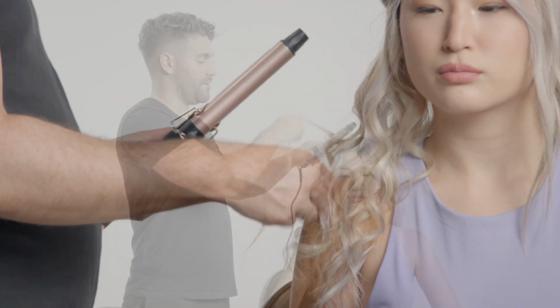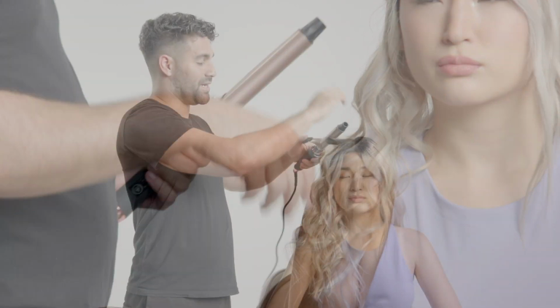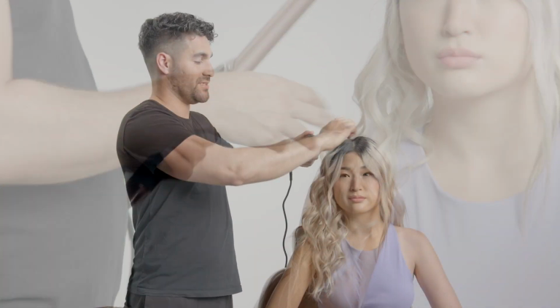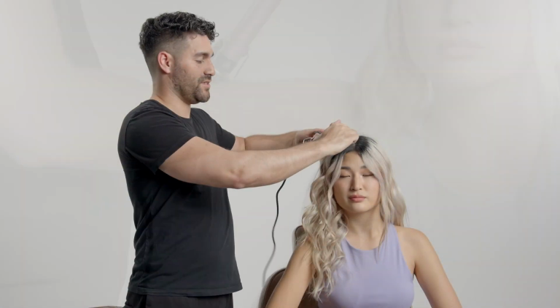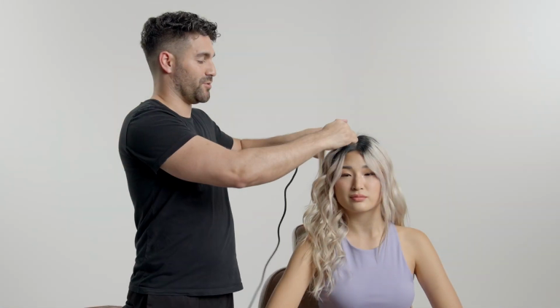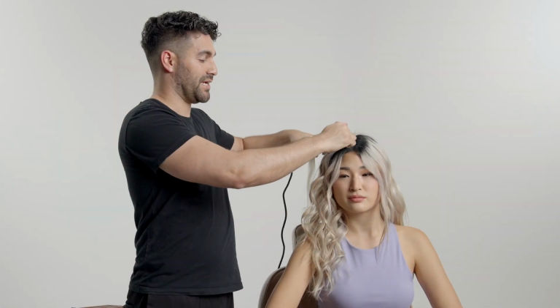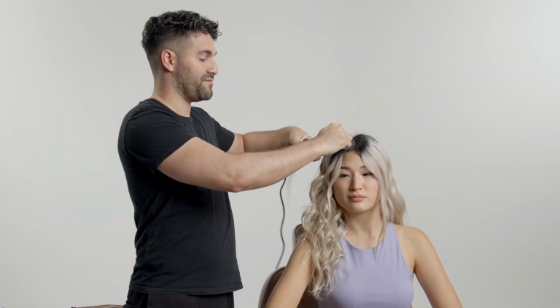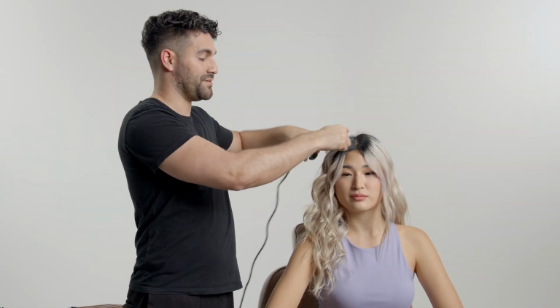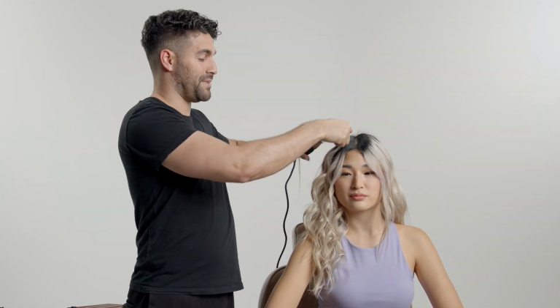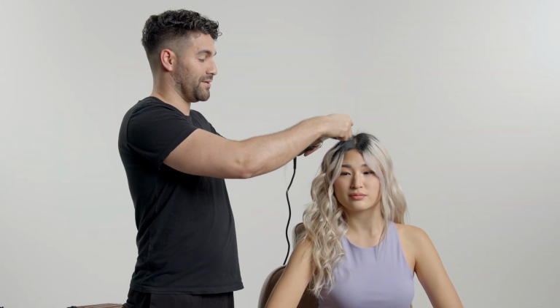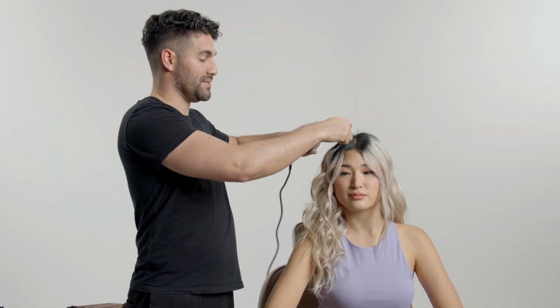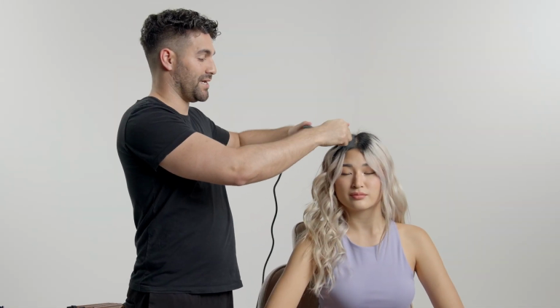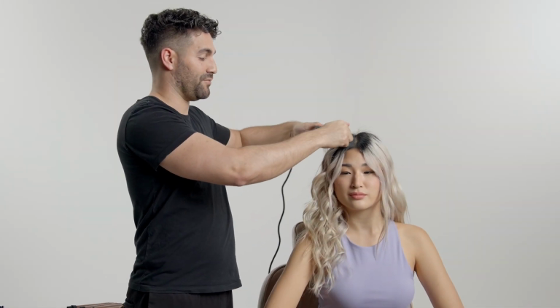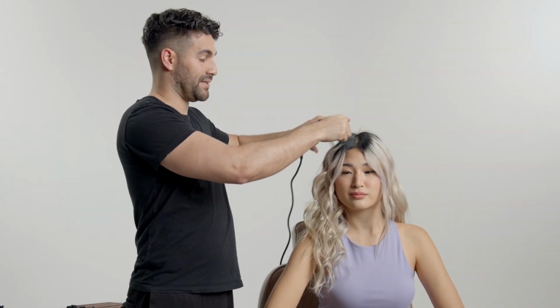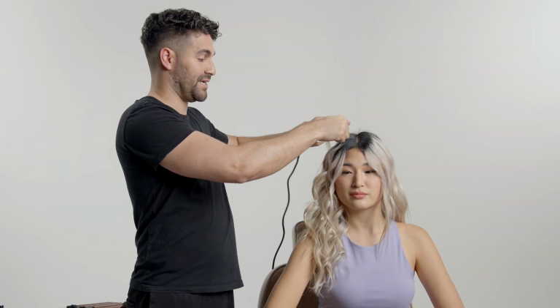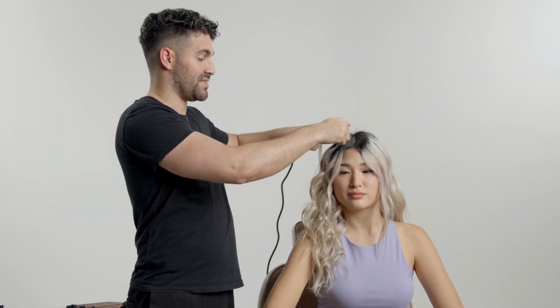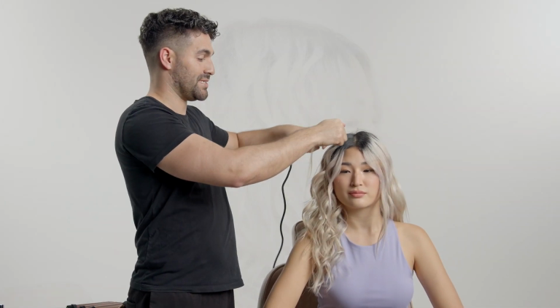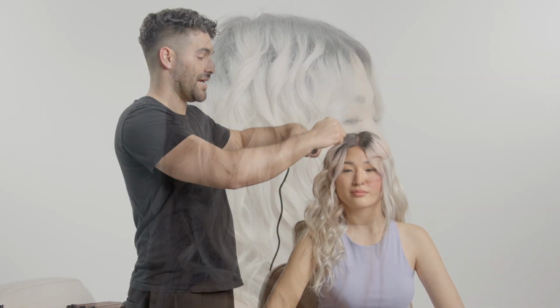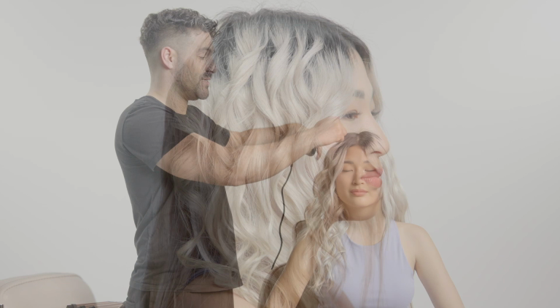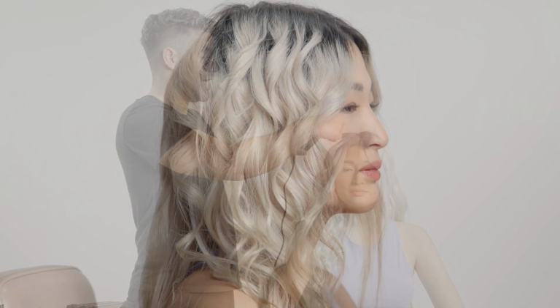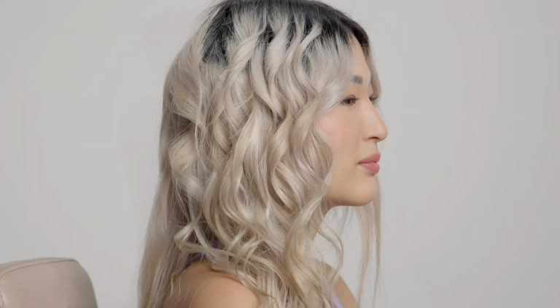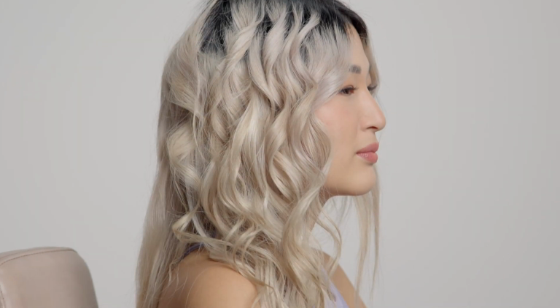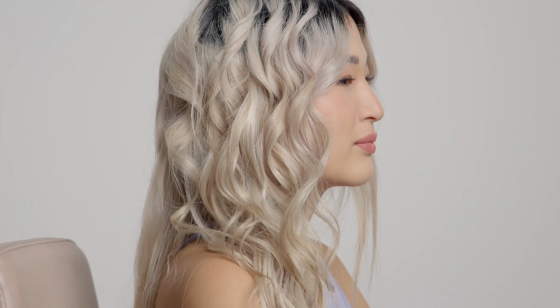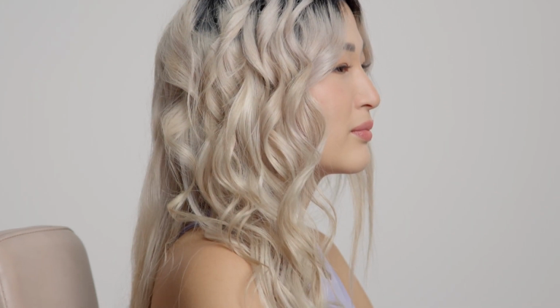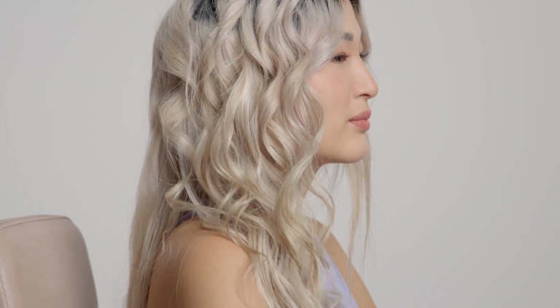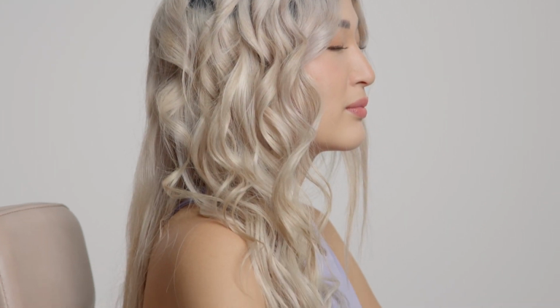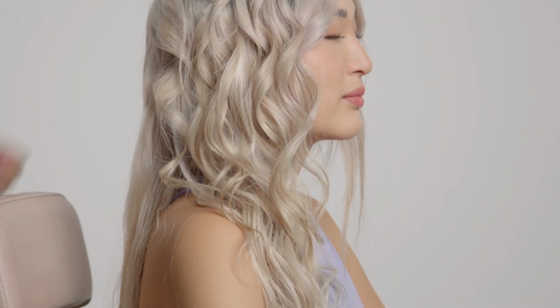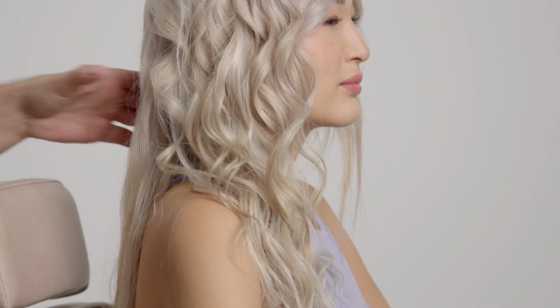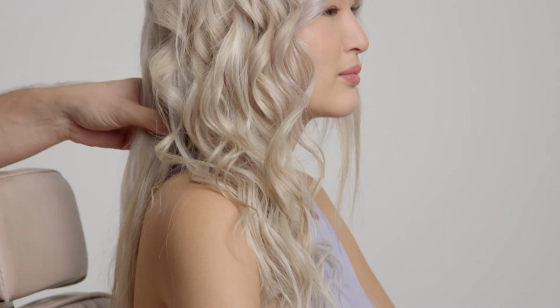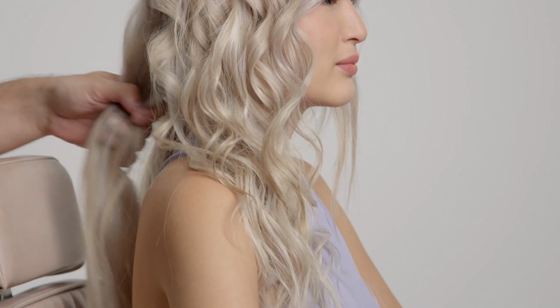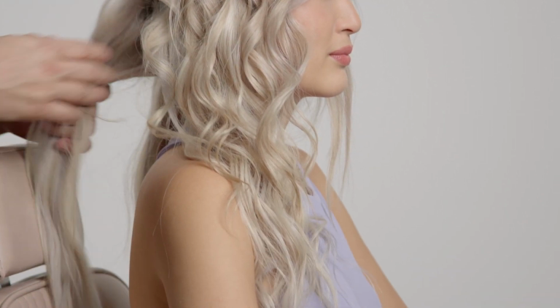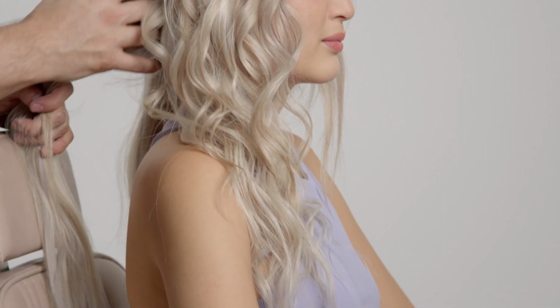Because of the tourmaline-infused barrels, it really gives the style a long-lasting, frizz-free finish.